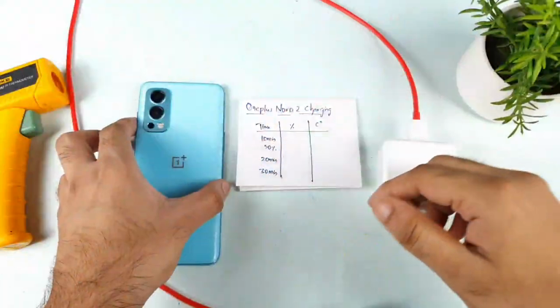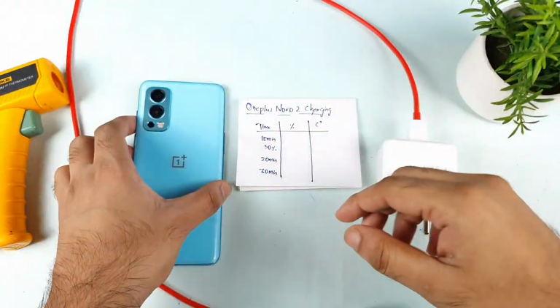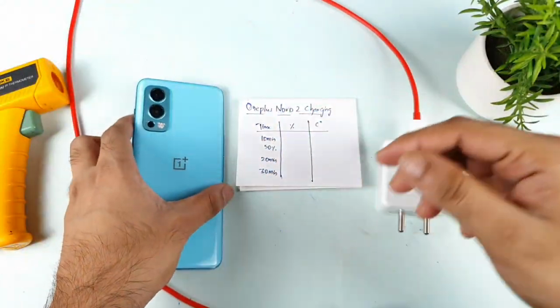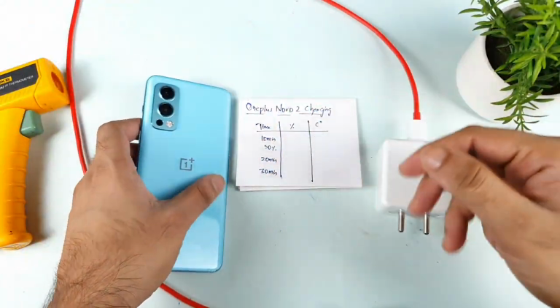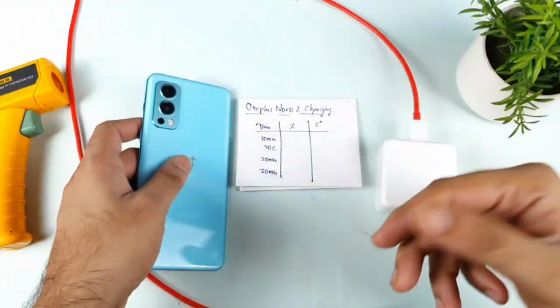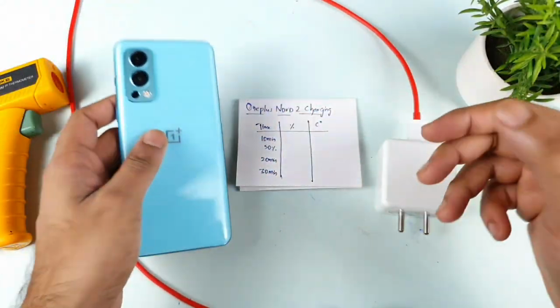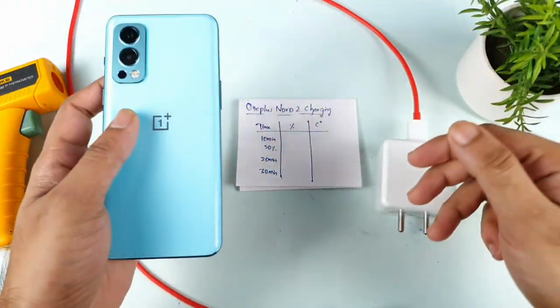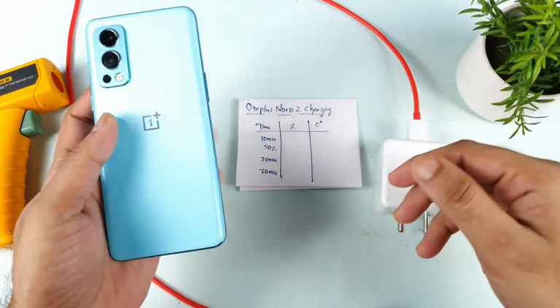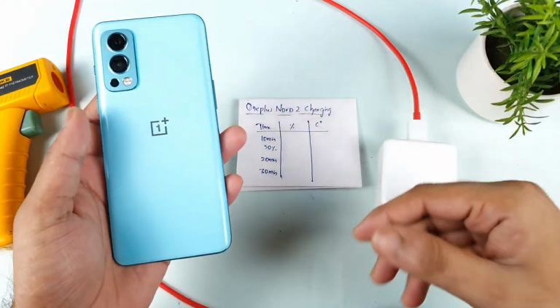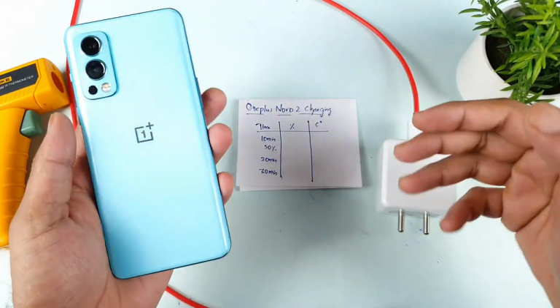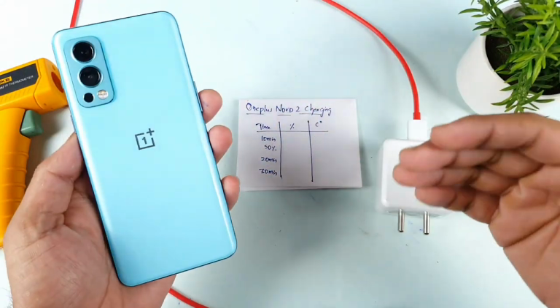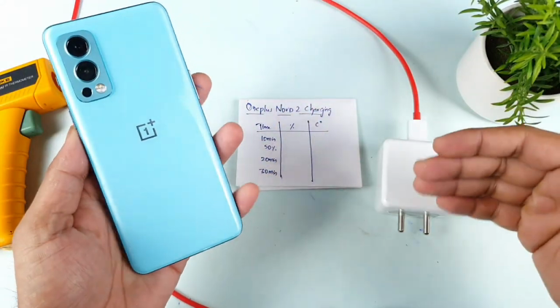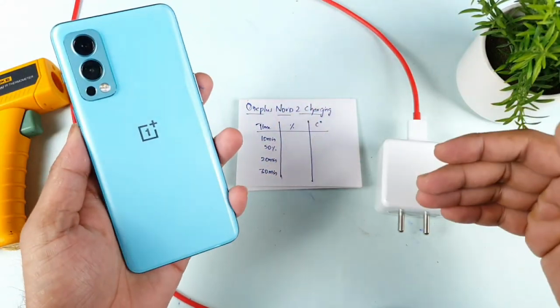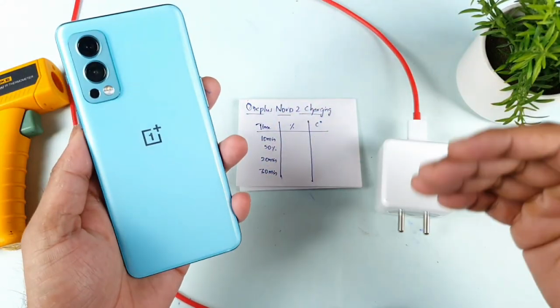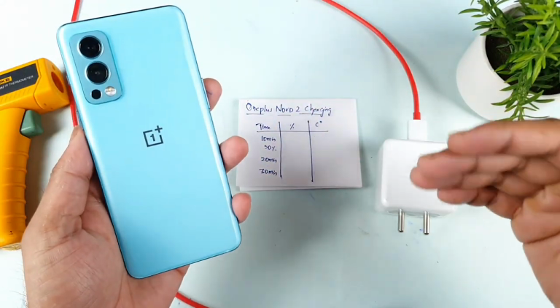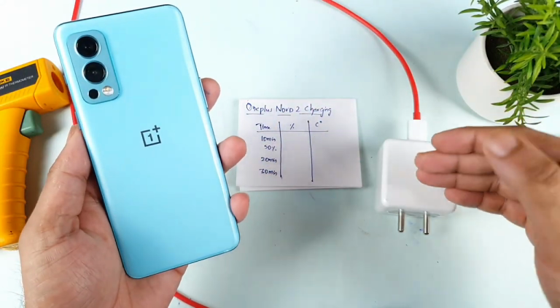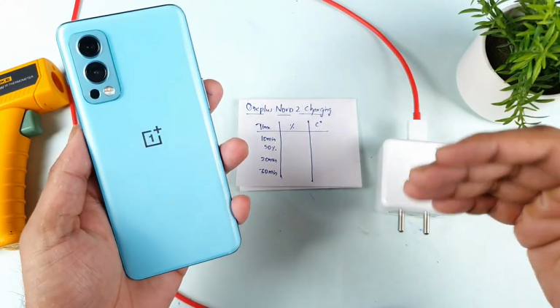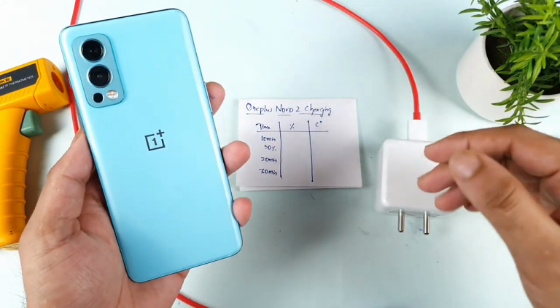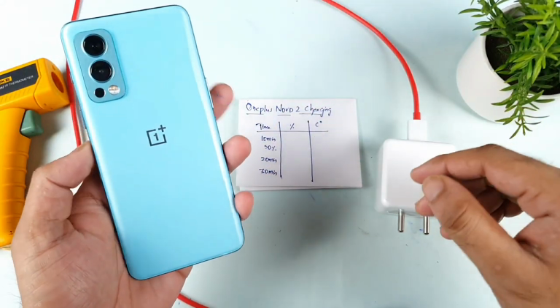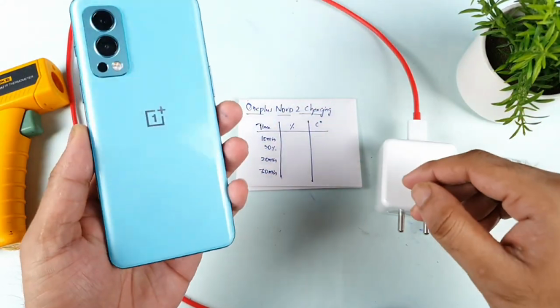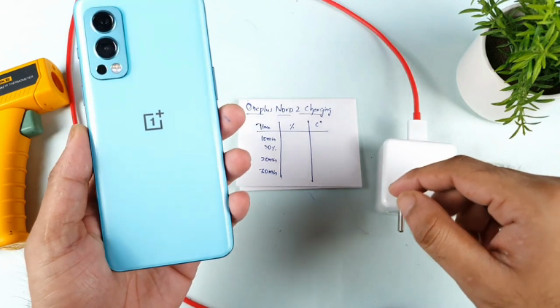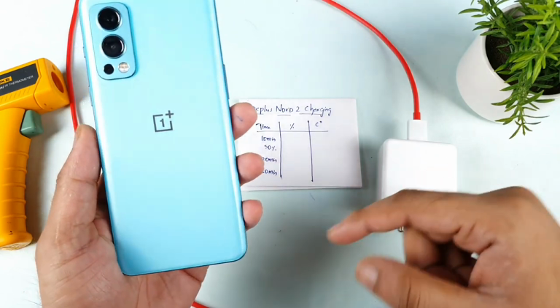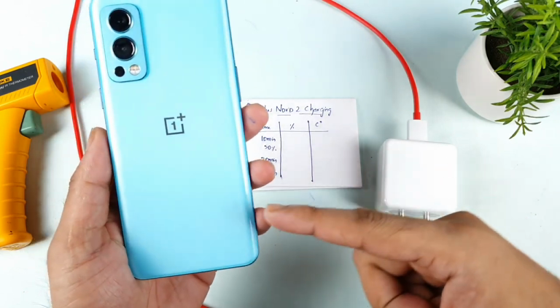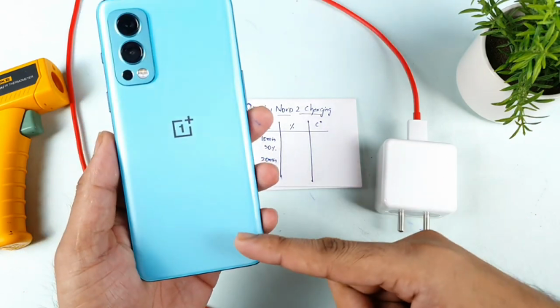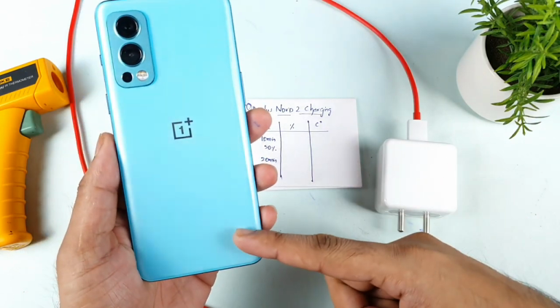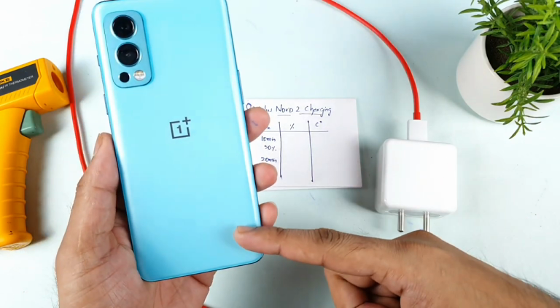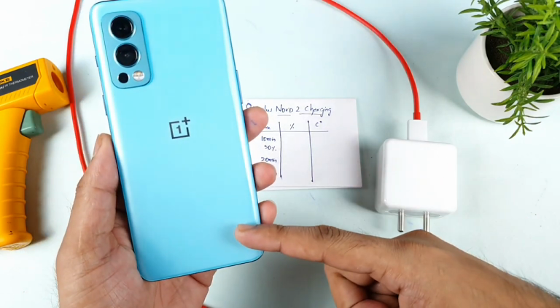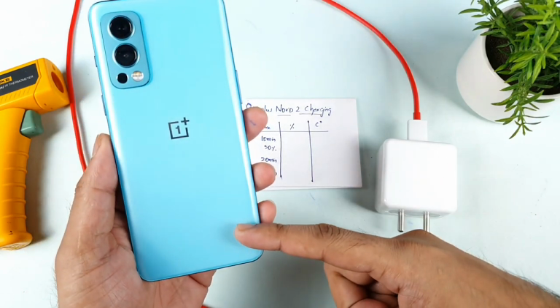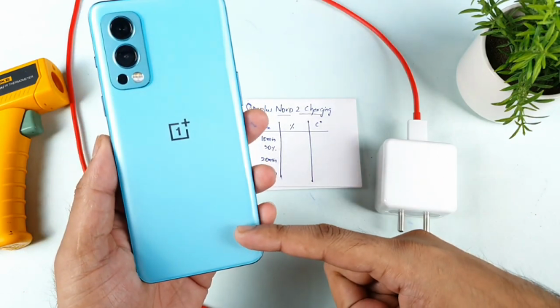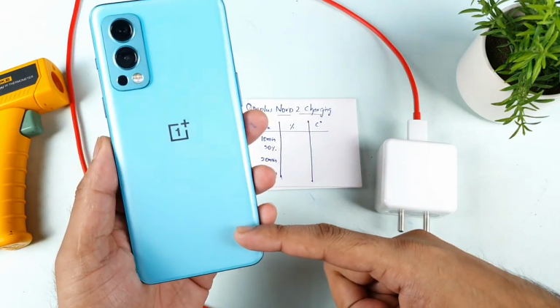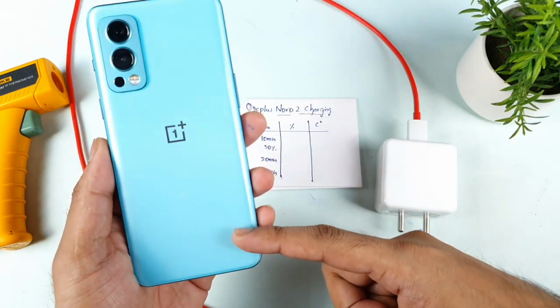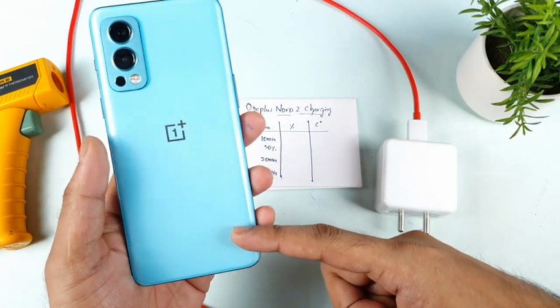Hi friends, welcome back to my channel, Sightikurin. Today we will try to do the charging speed test in the OnePlus Nord 2.